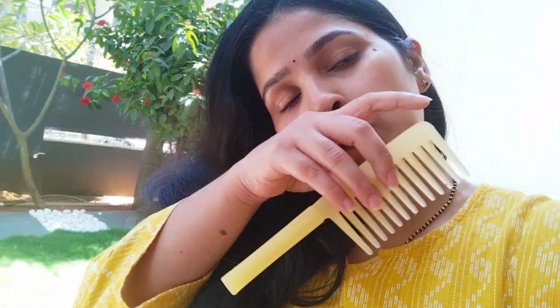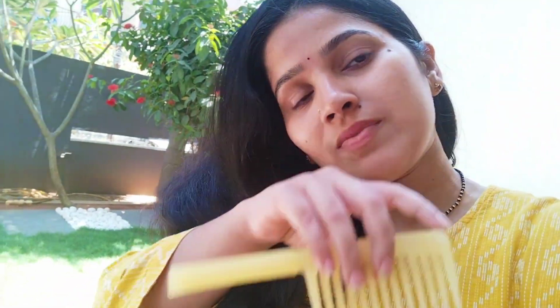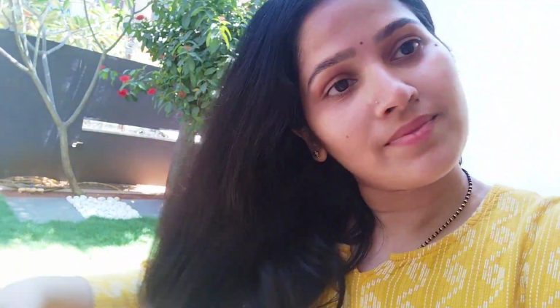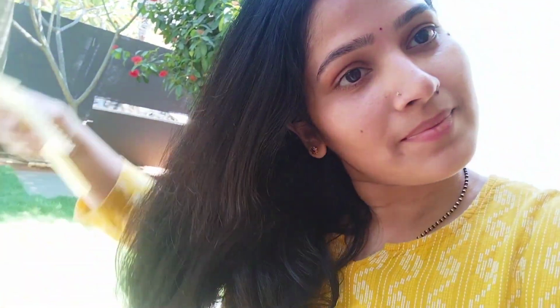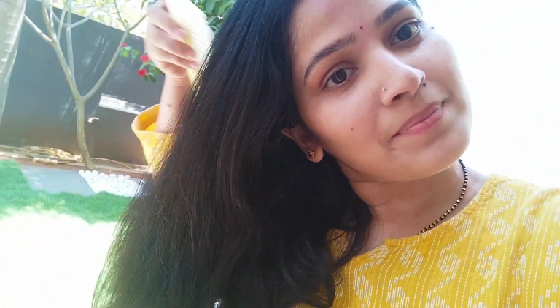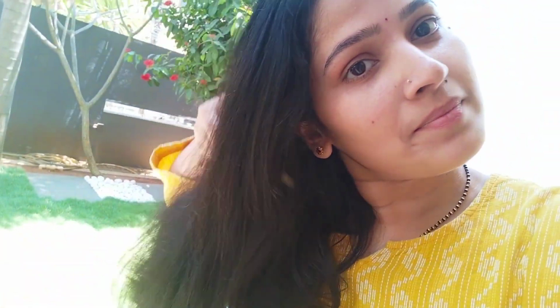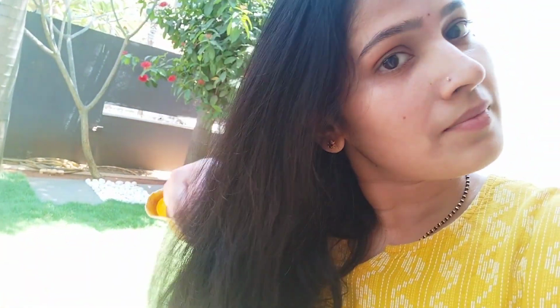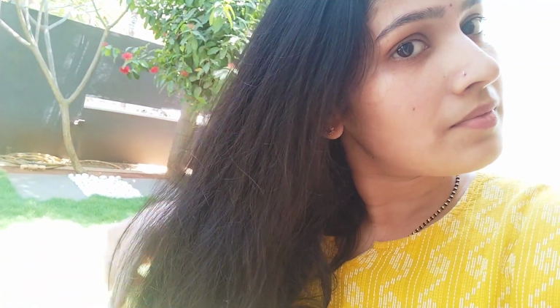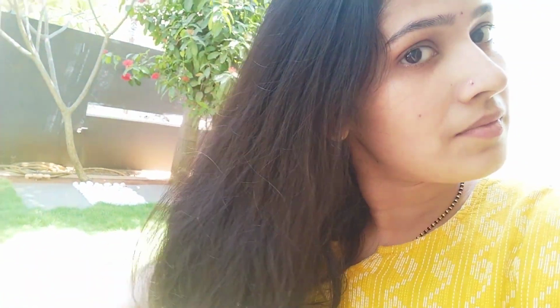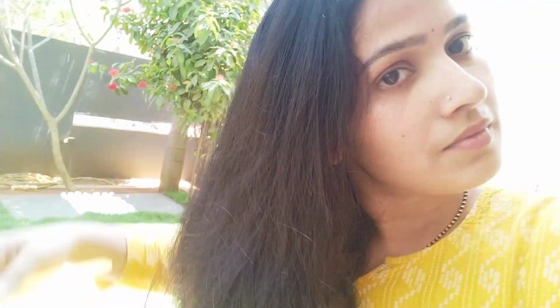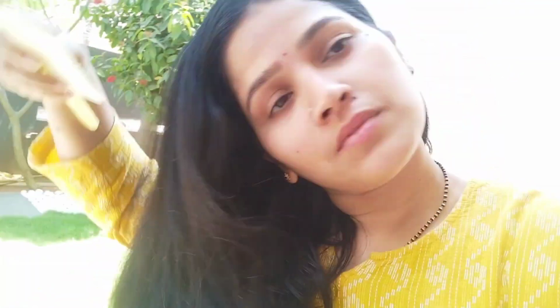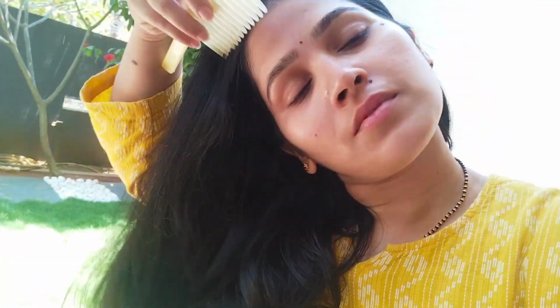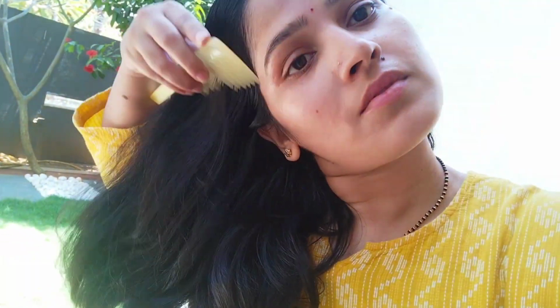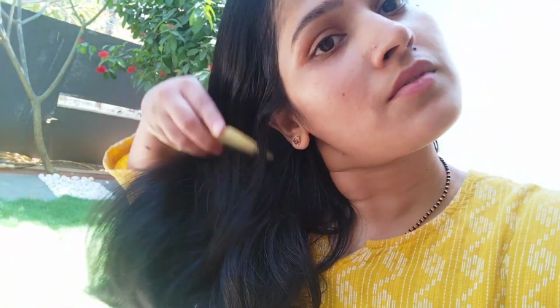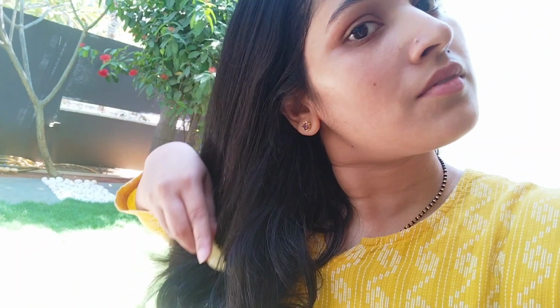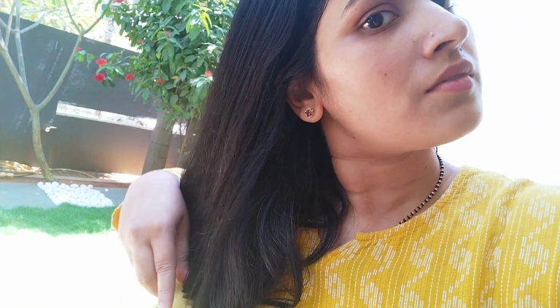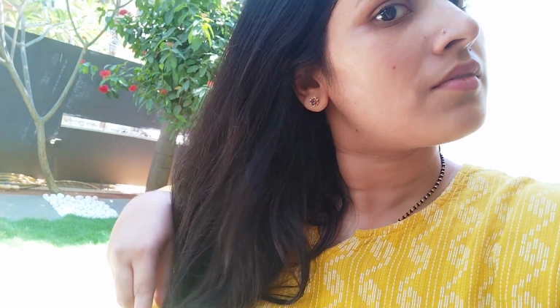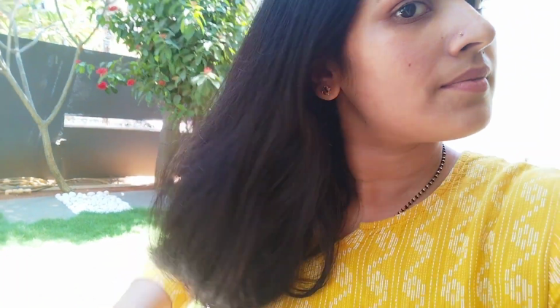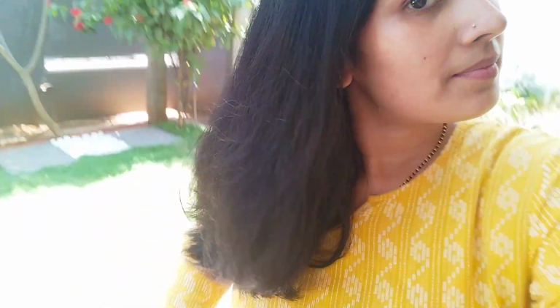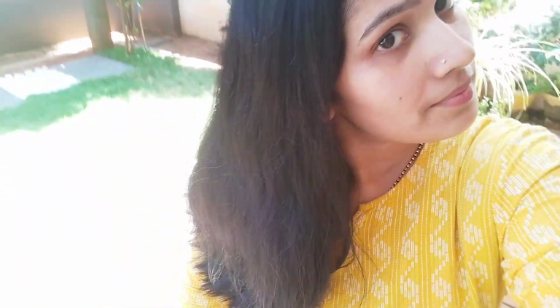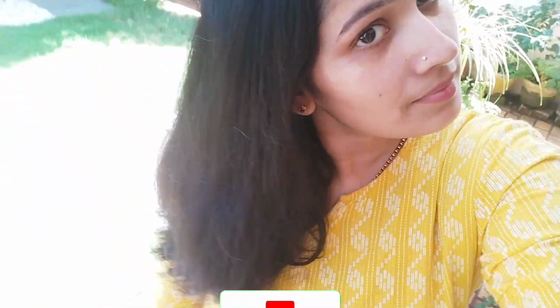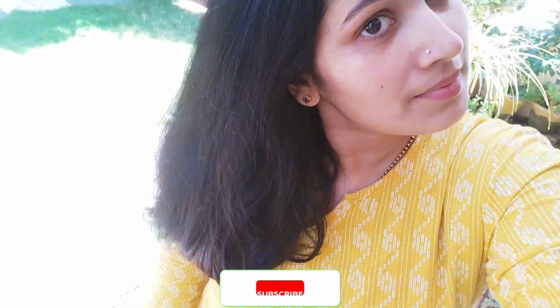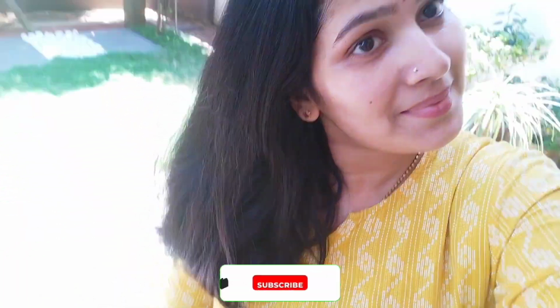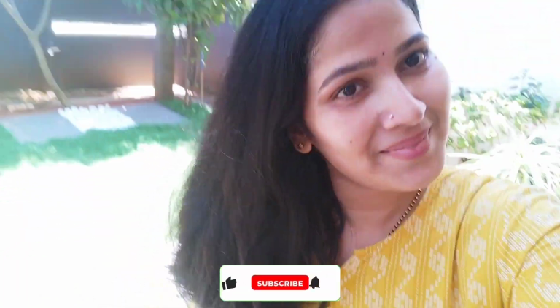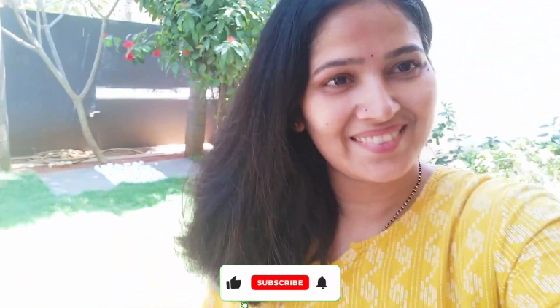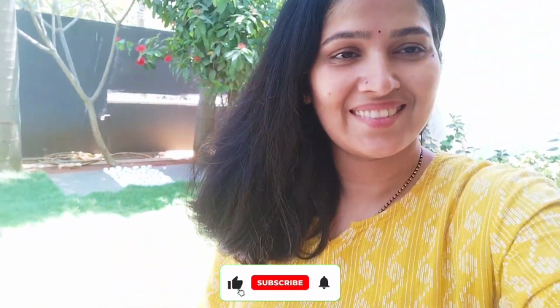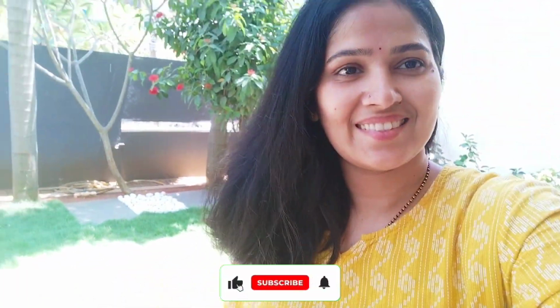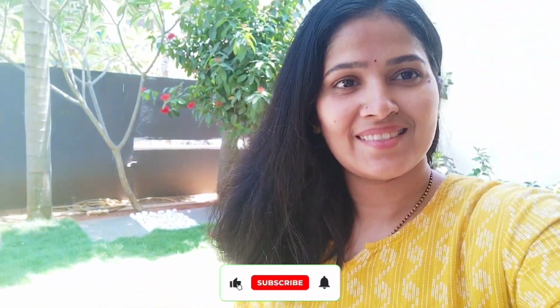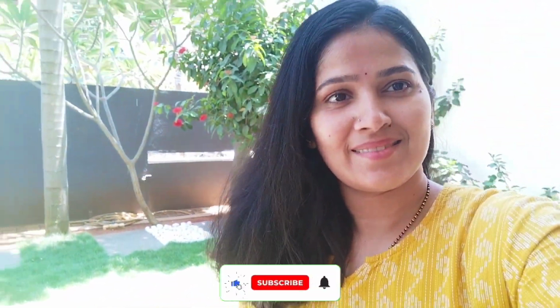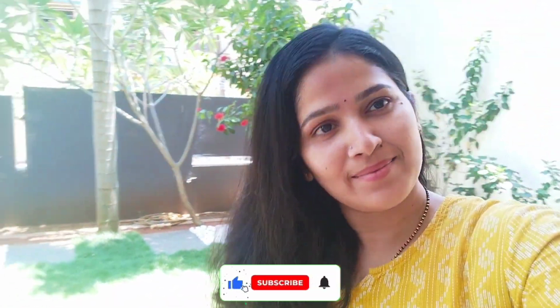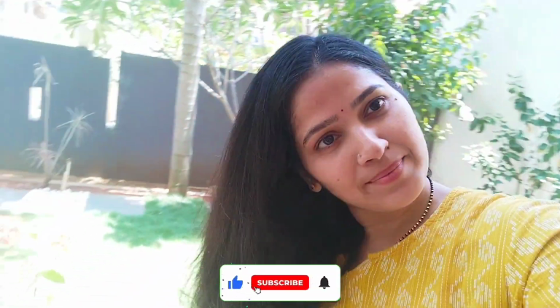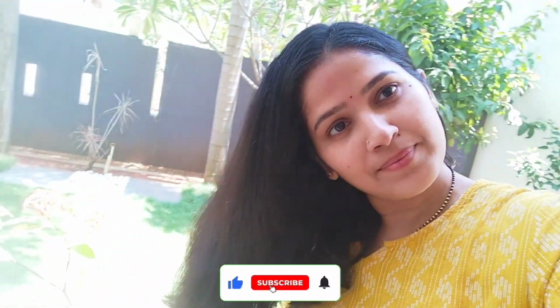So if you like this video, please like, share, subscribe. Thank you so much!